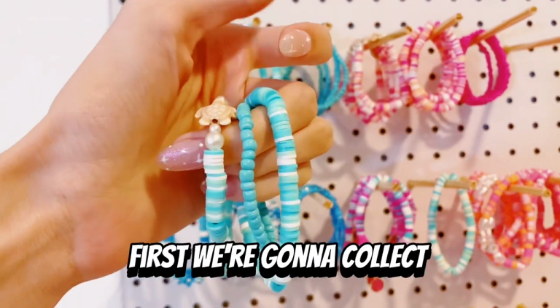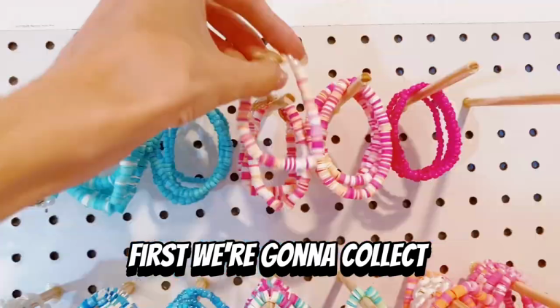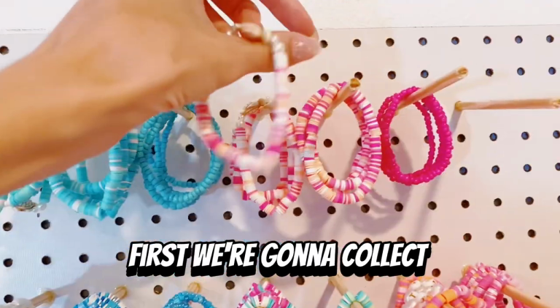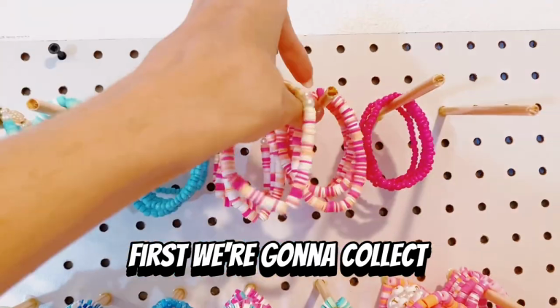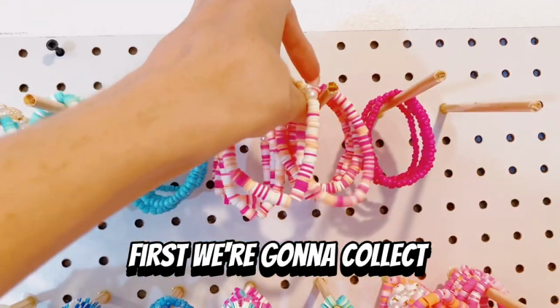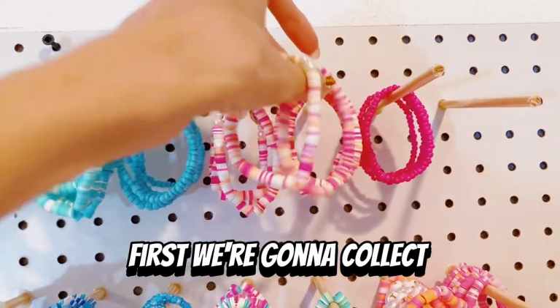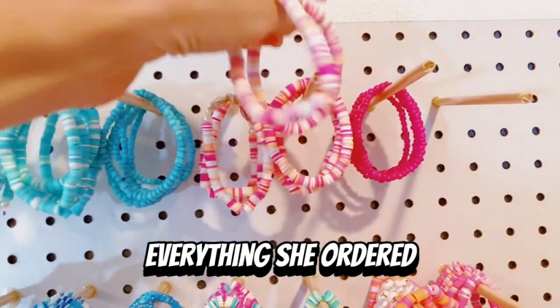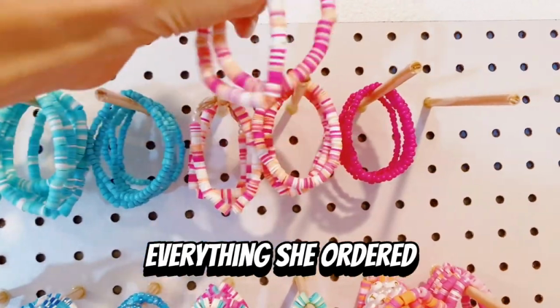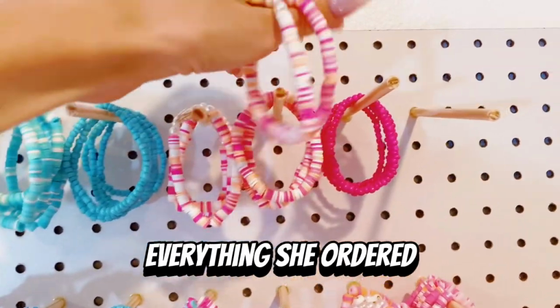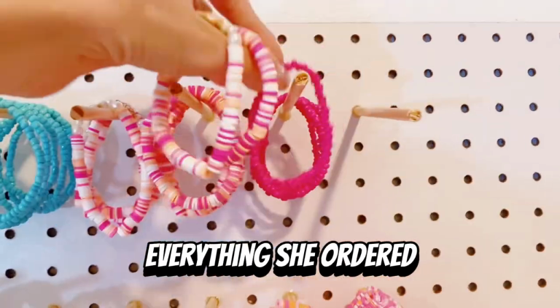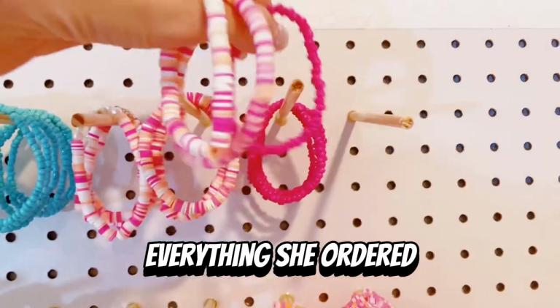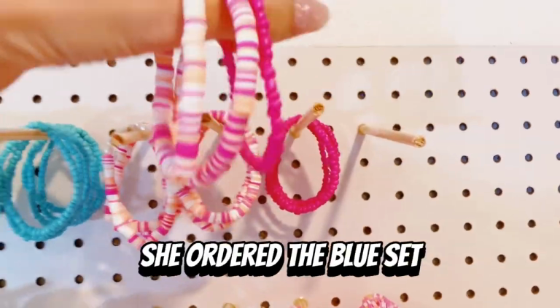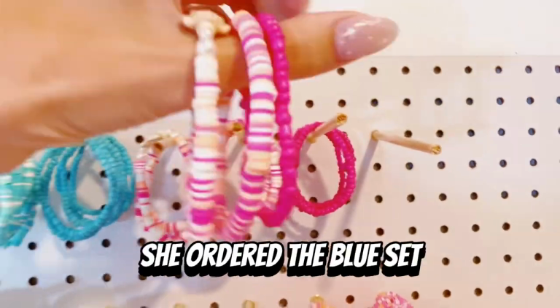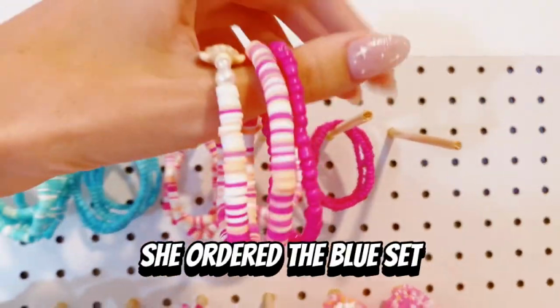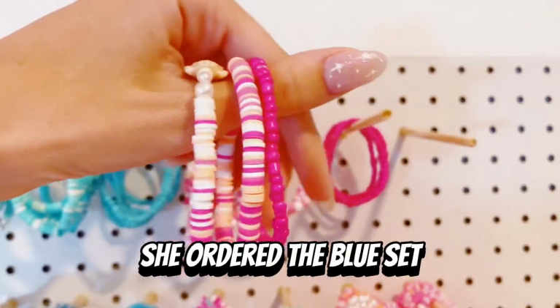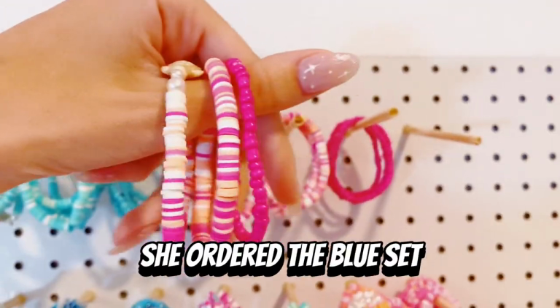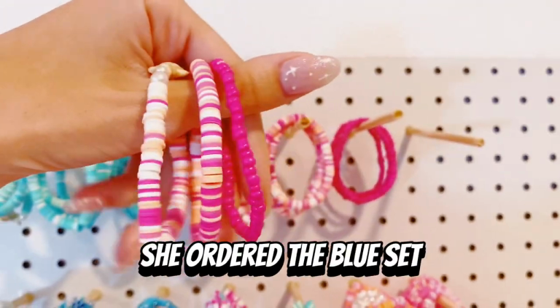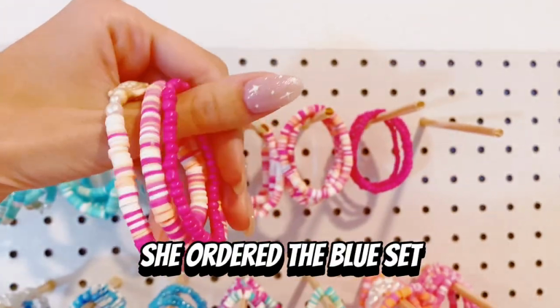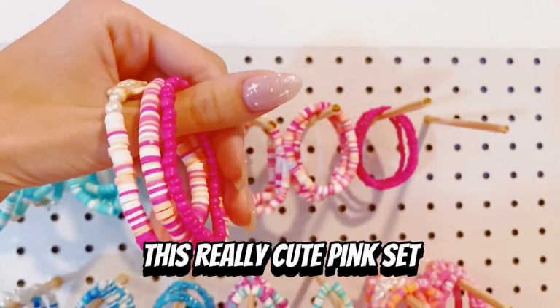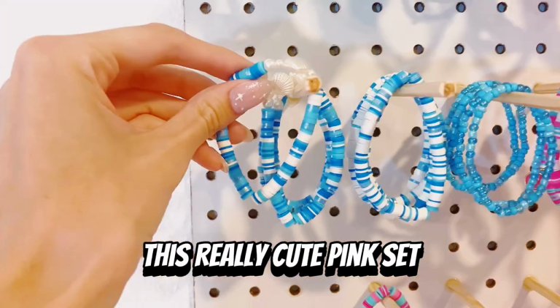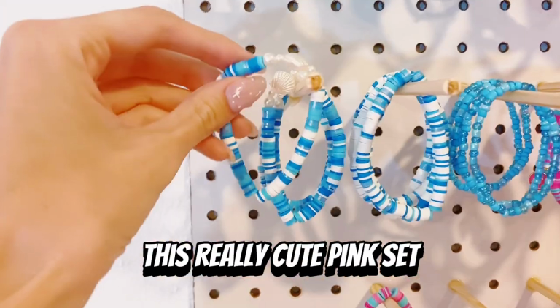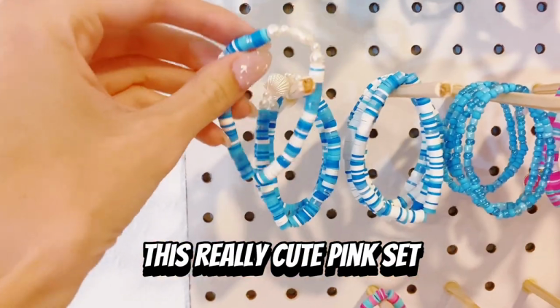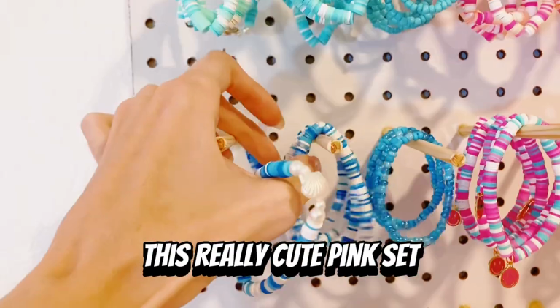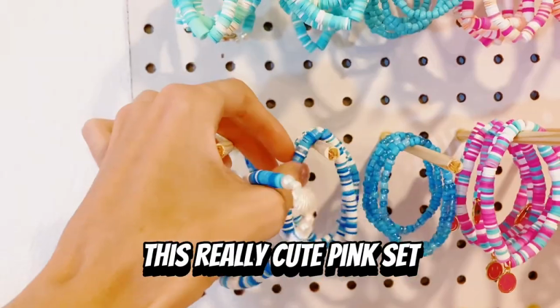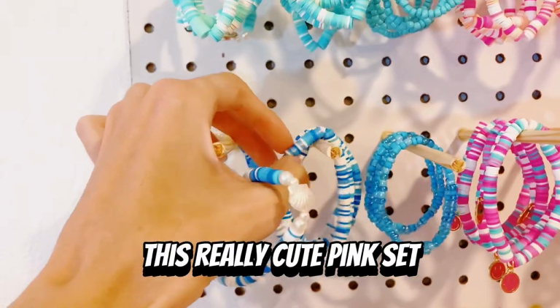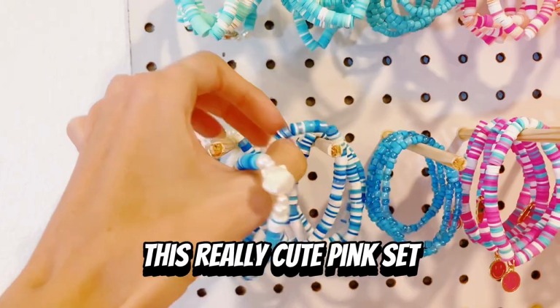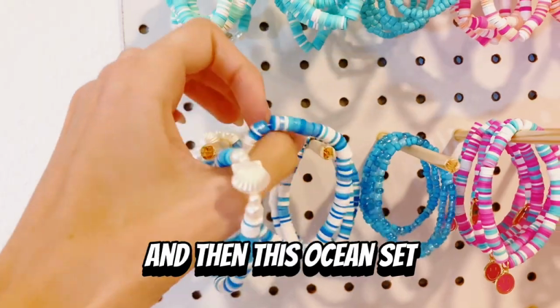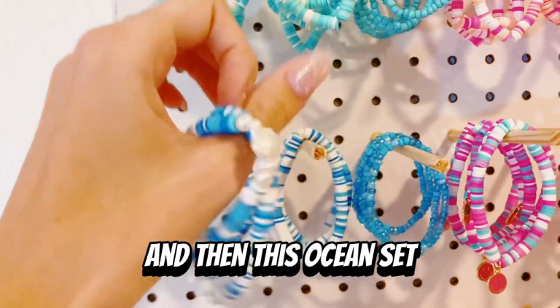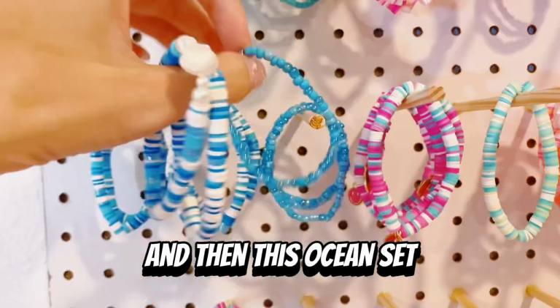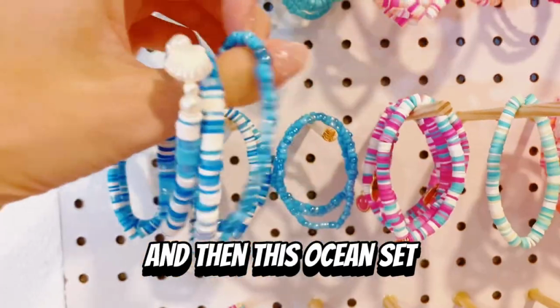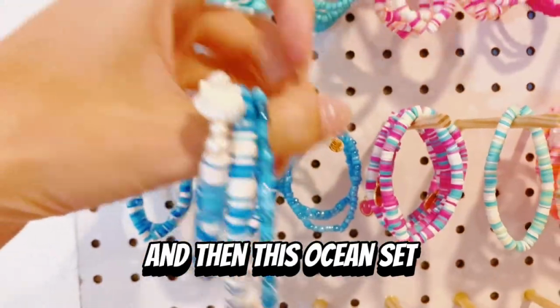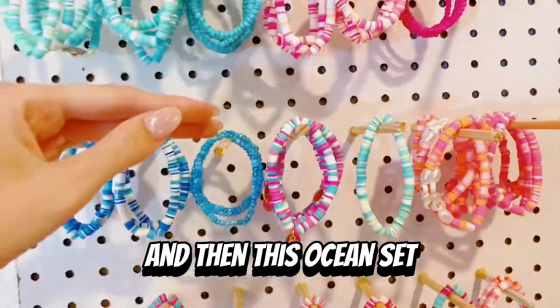First, we're going to collect everything she ordered. She ordered the blue set, this really cute pink set, and then this ocean set.